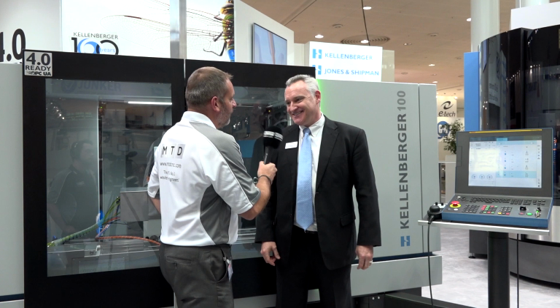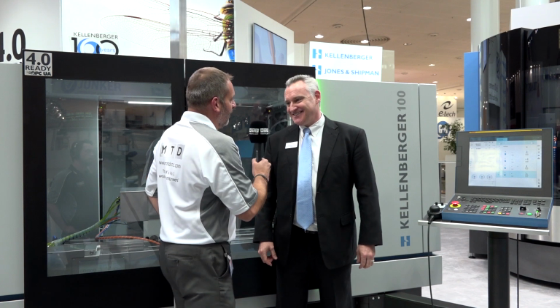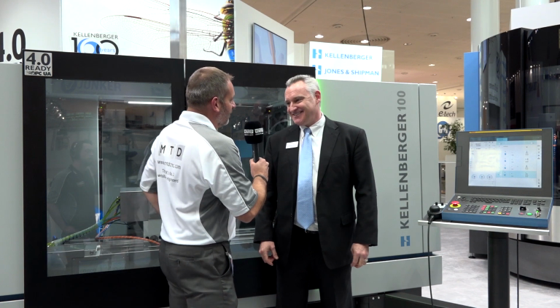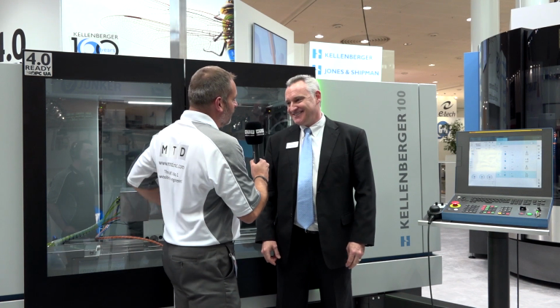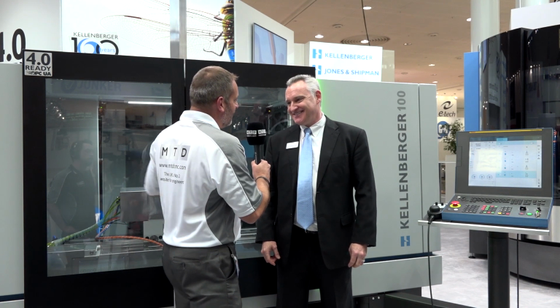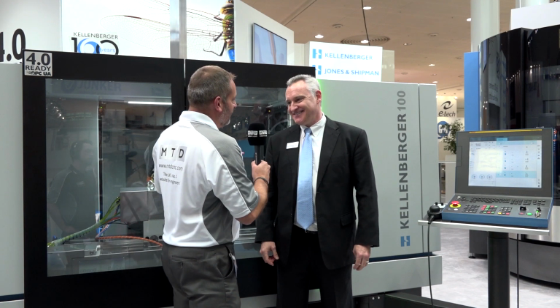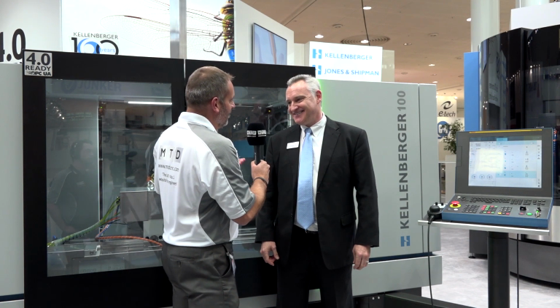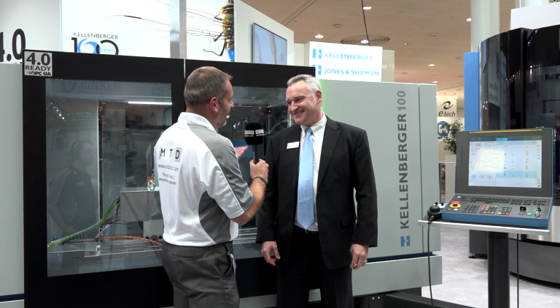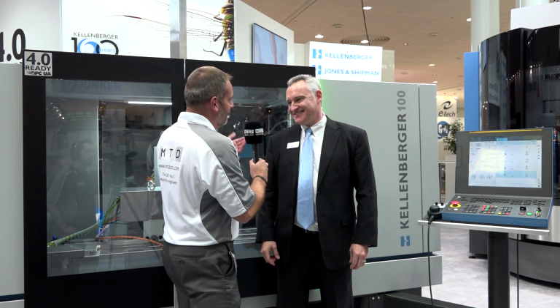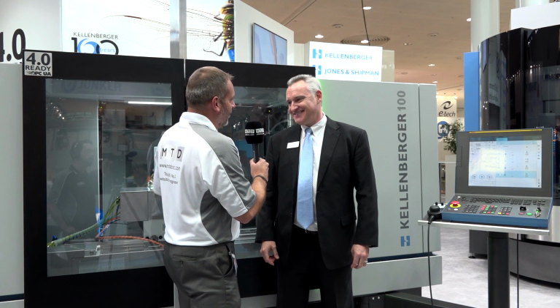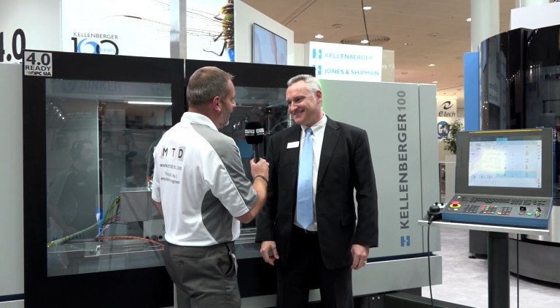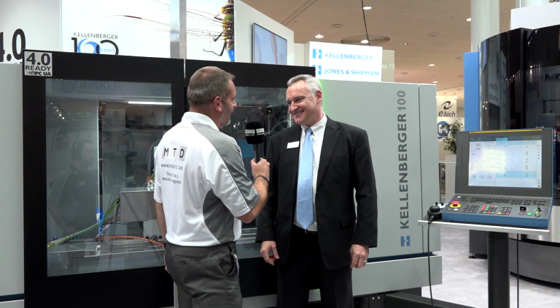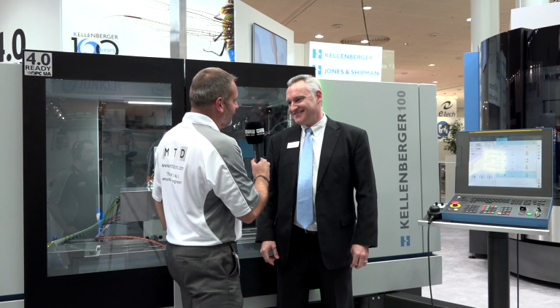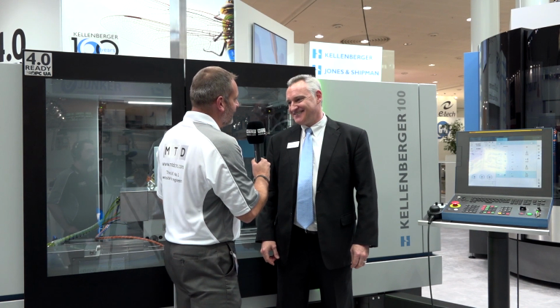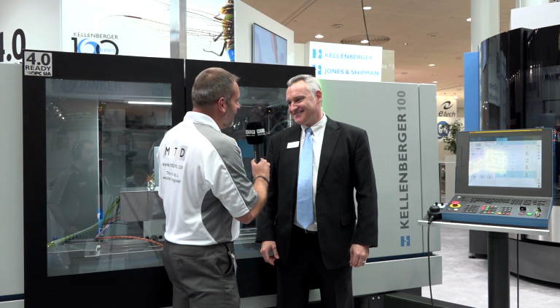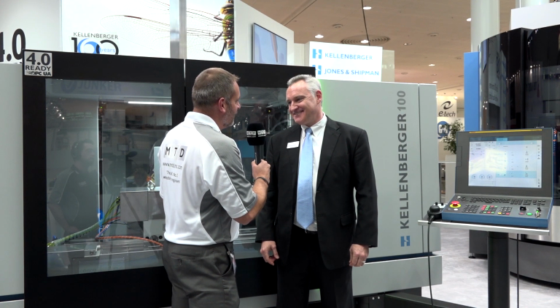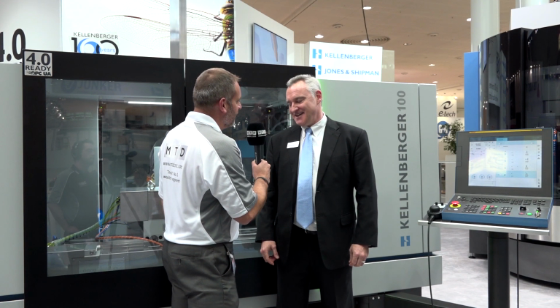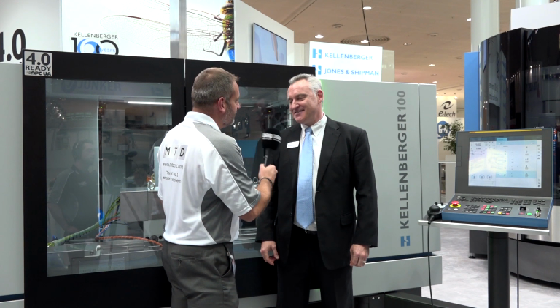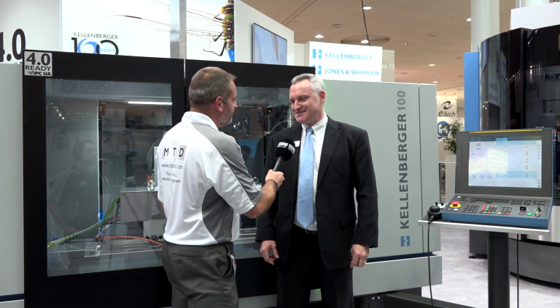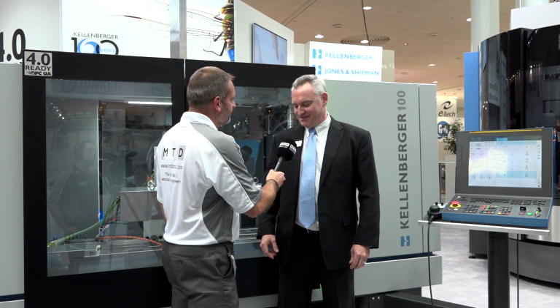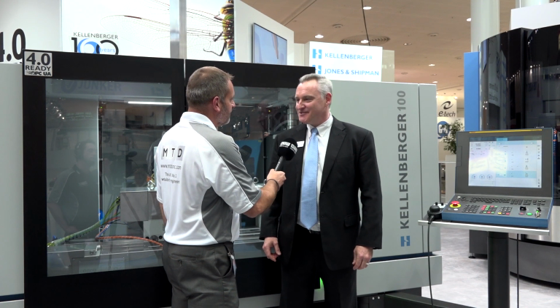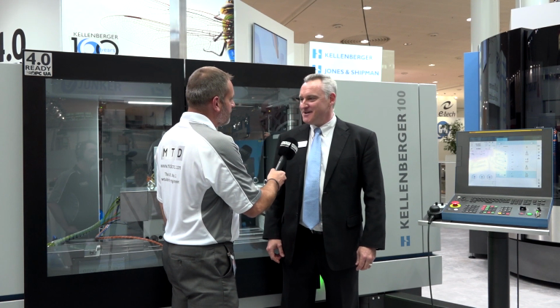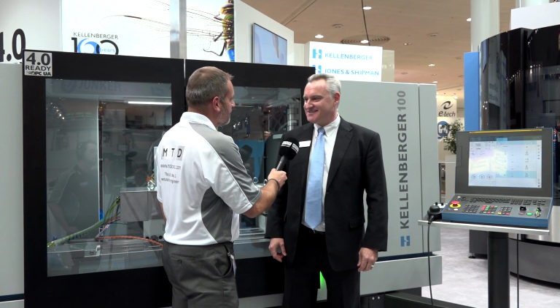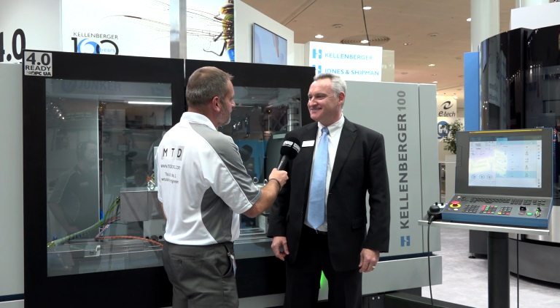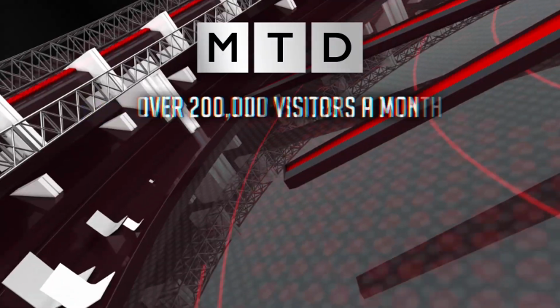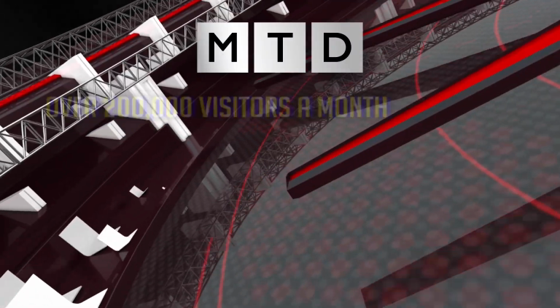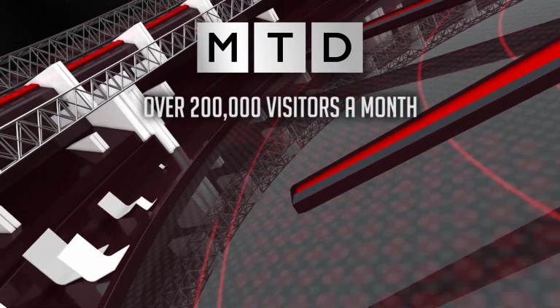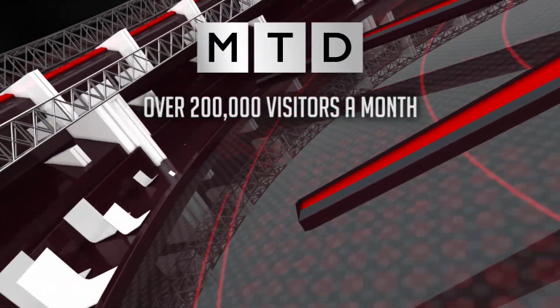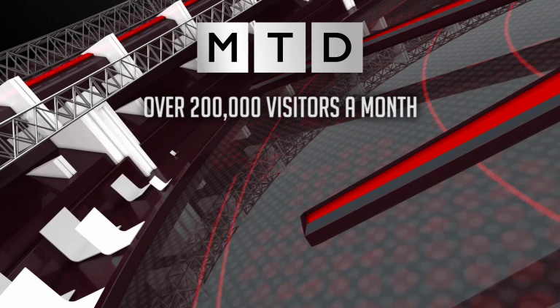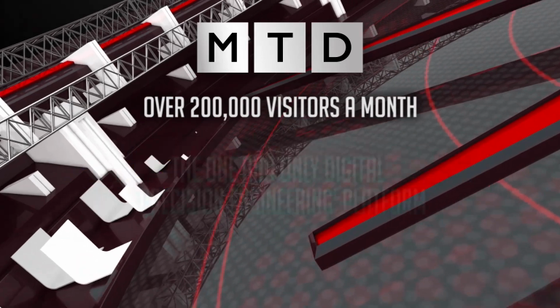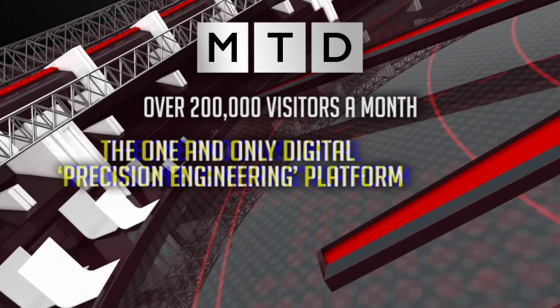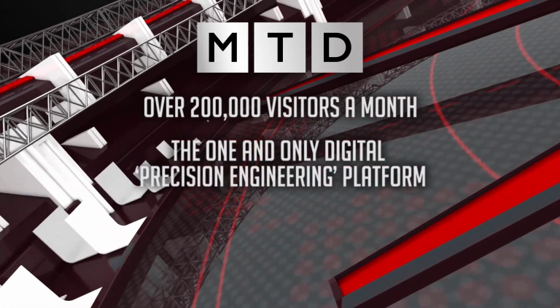Well, we wish you well with the Kallenberger 100. Thank you very much. Thanks, Mark. All the best — we'll be right back.